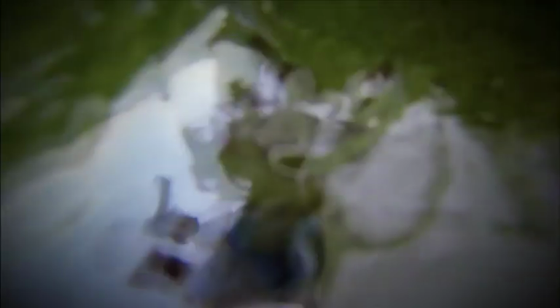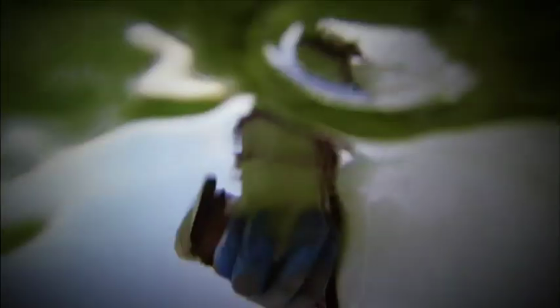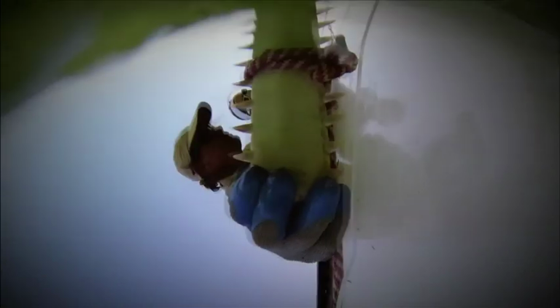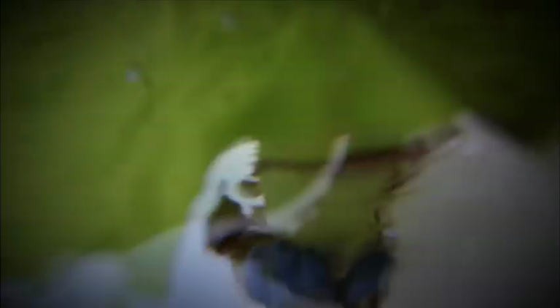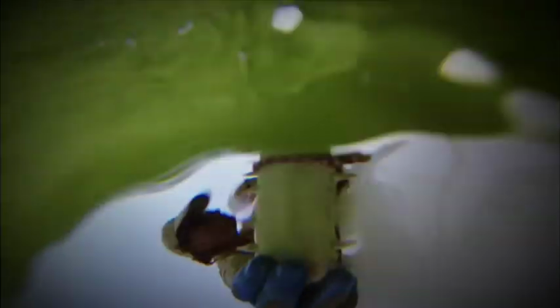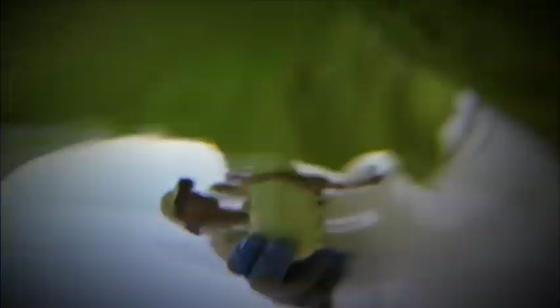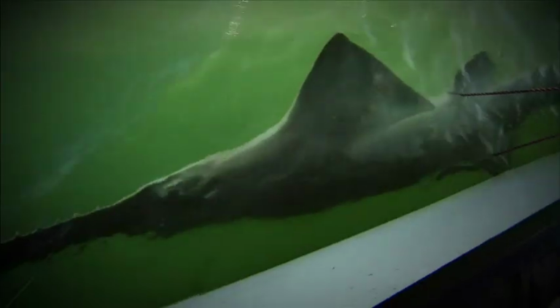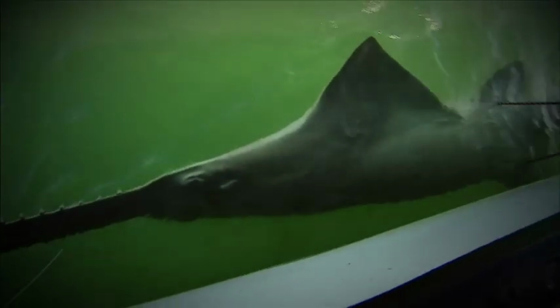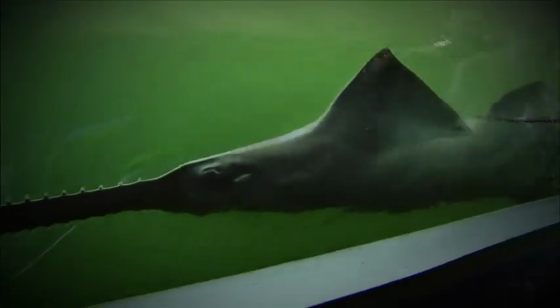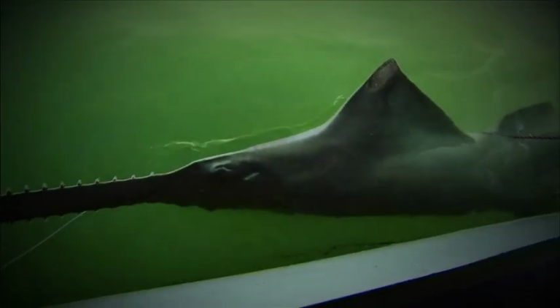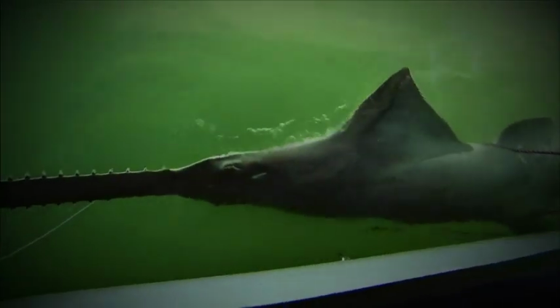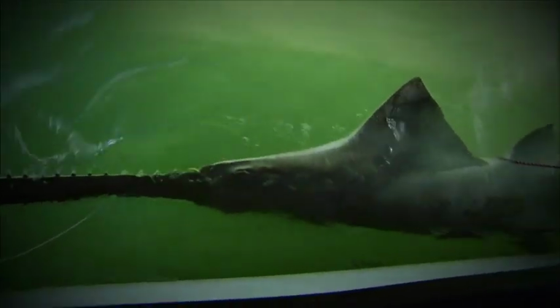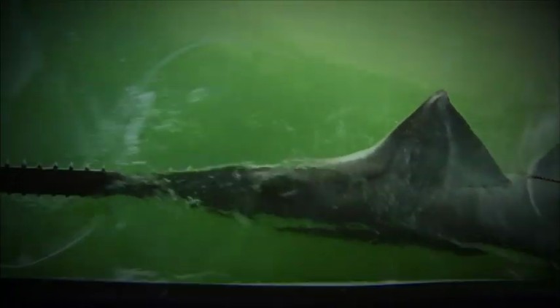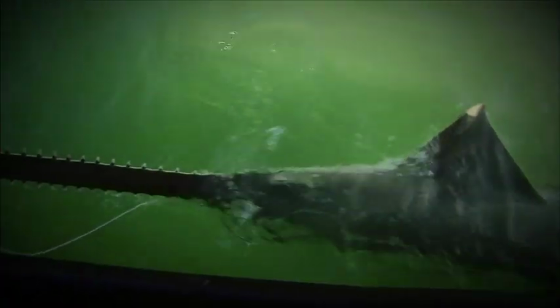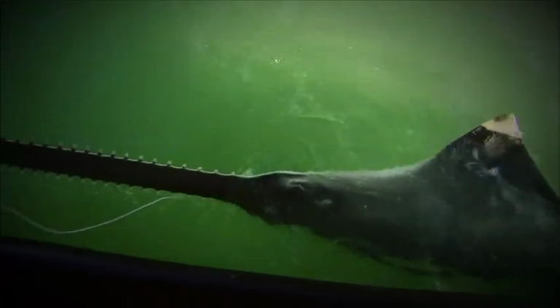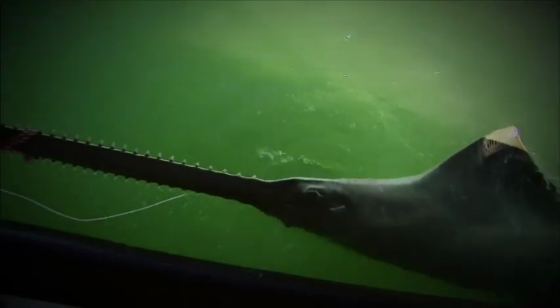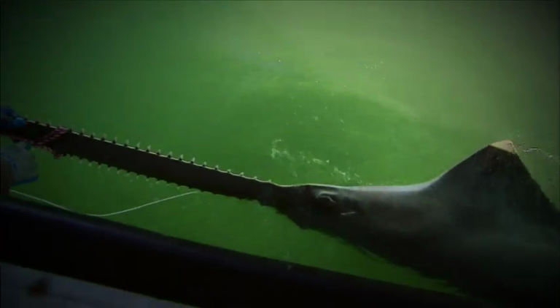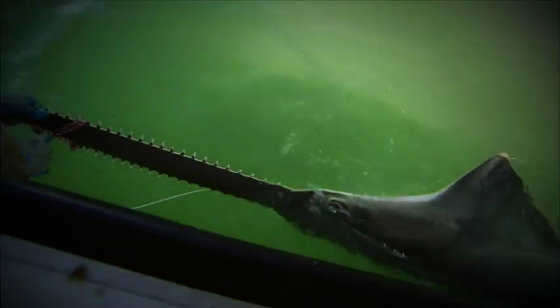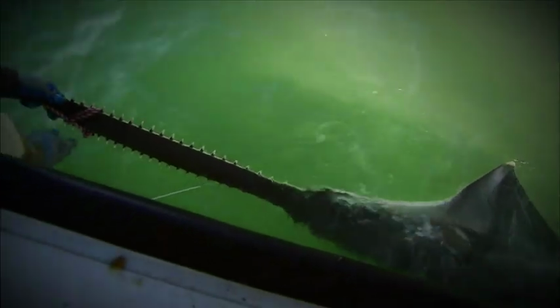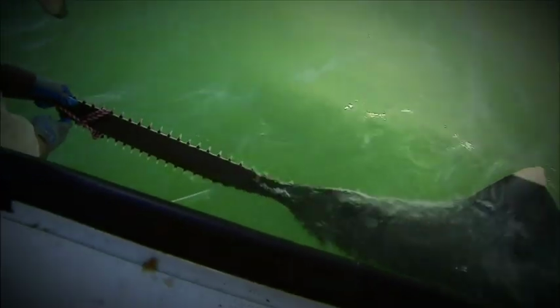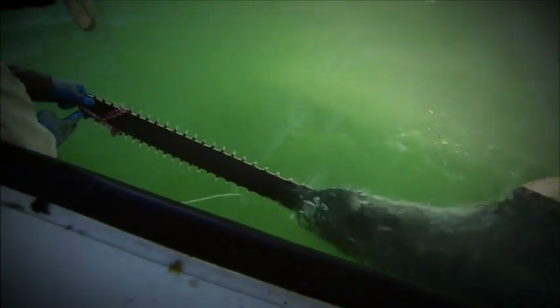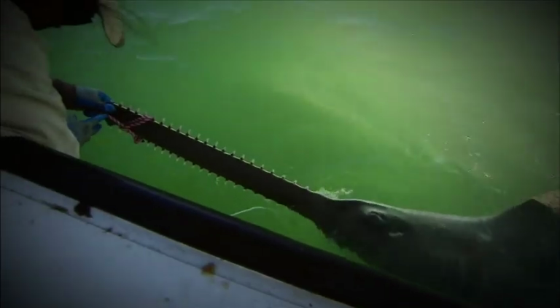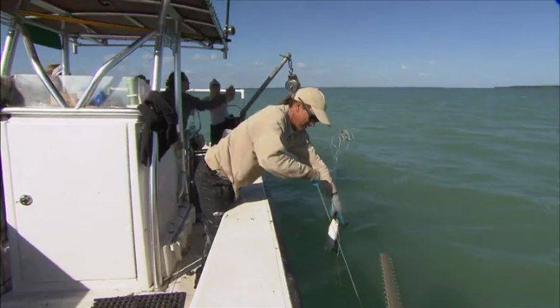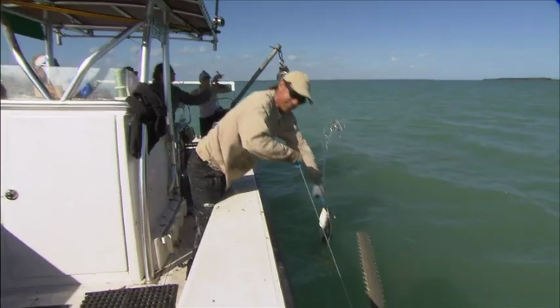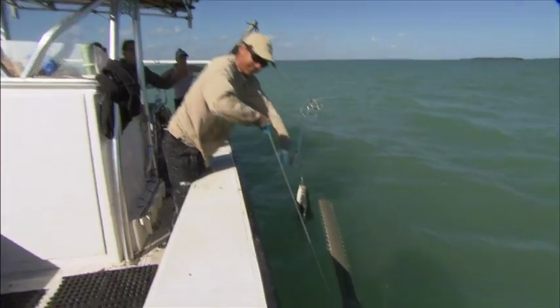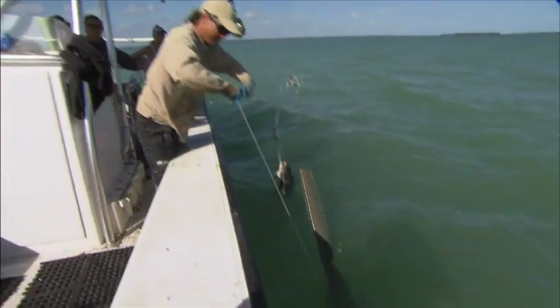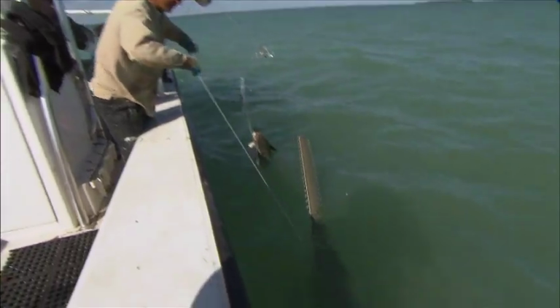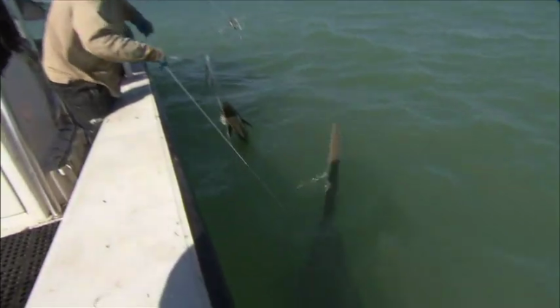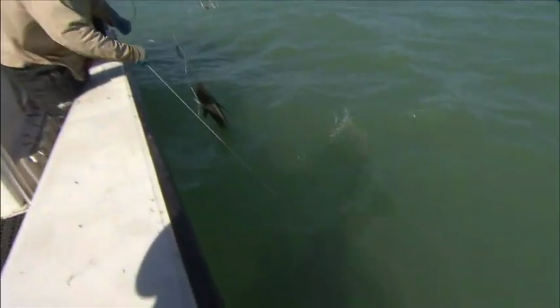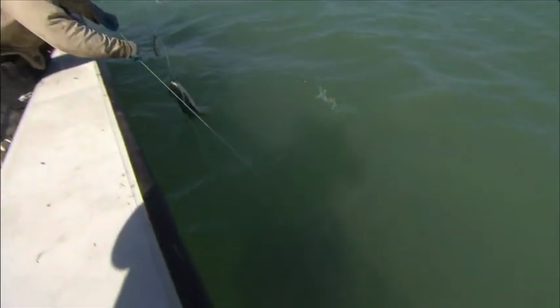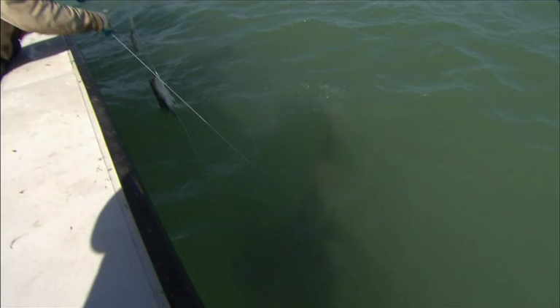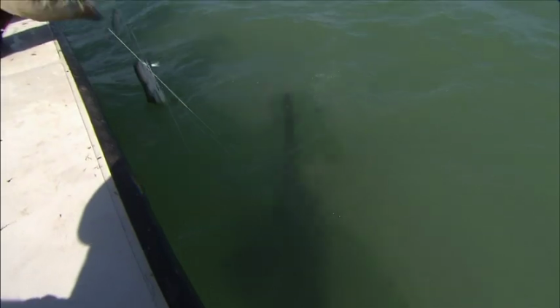You think, wow, that must be an ancient fish, that's just so weird. Oh, big sawfish, big sawfish.